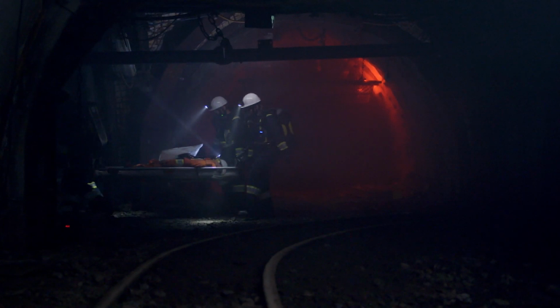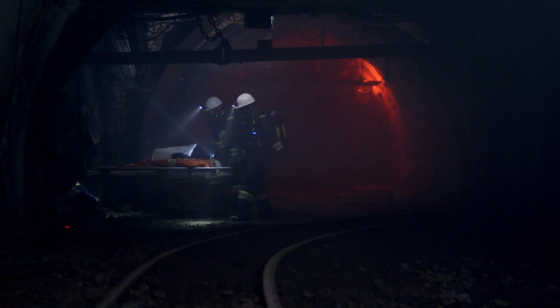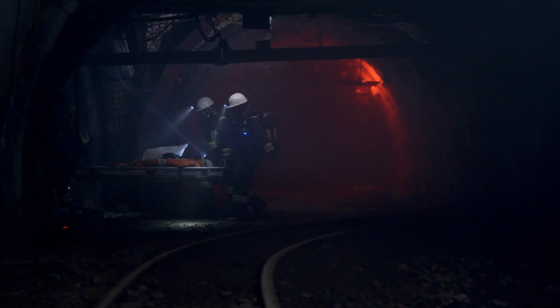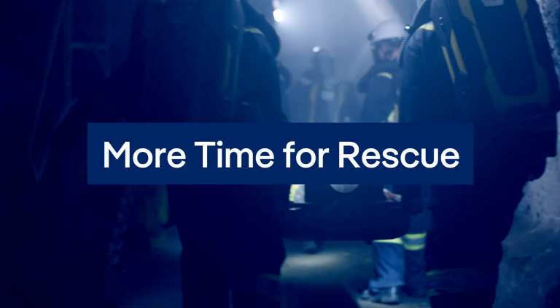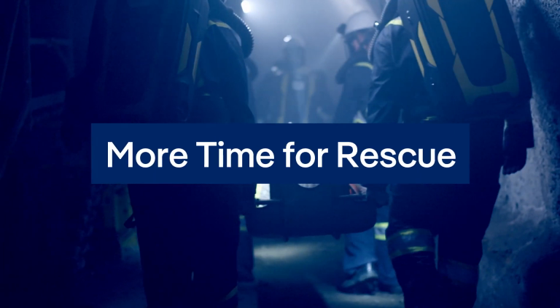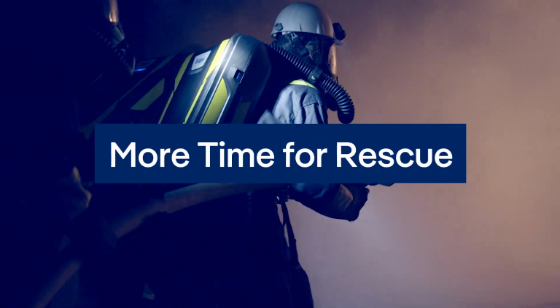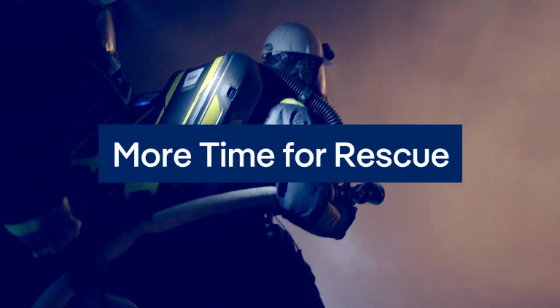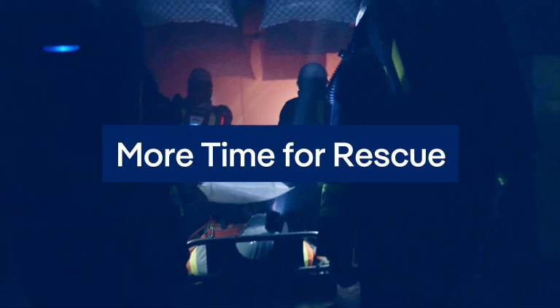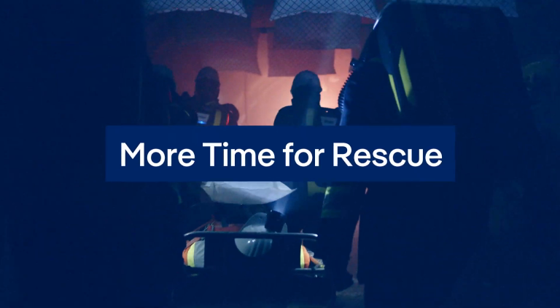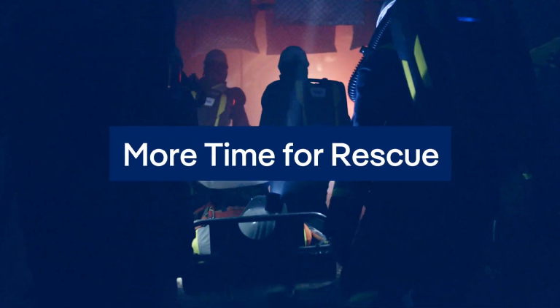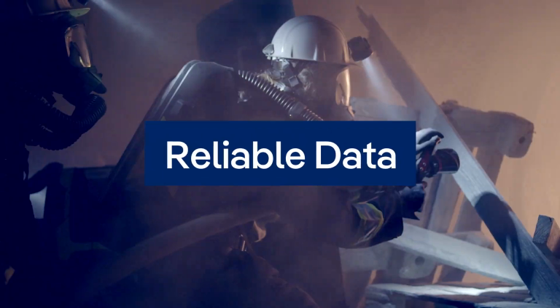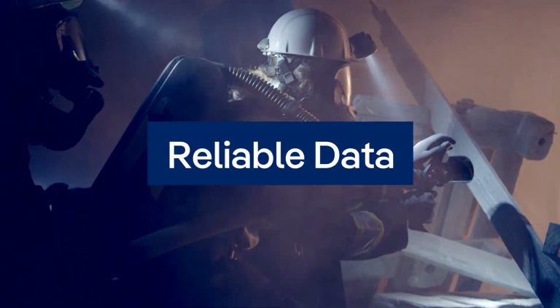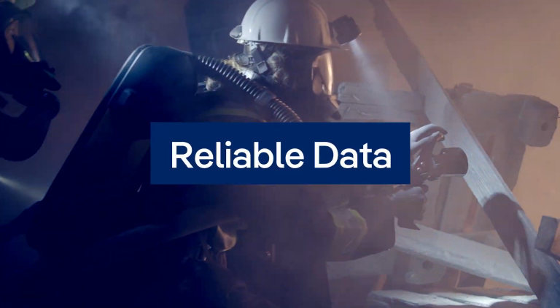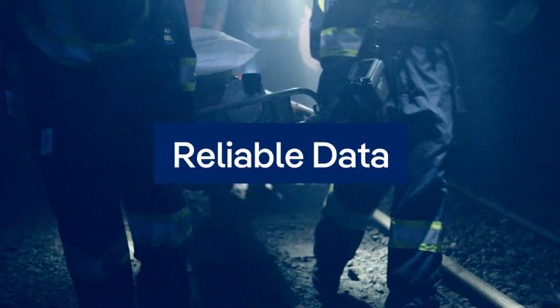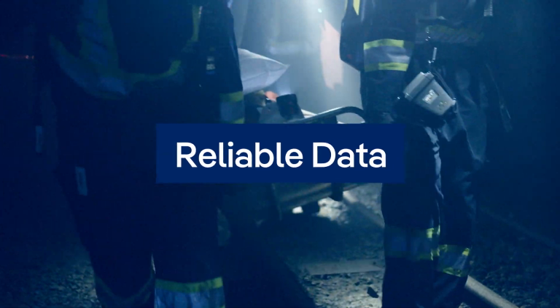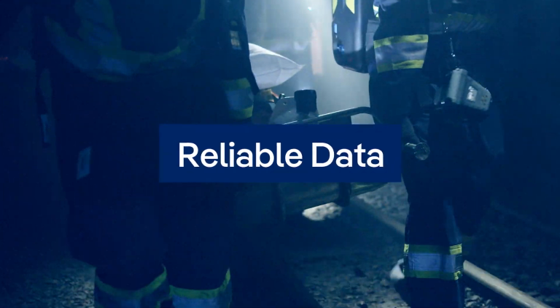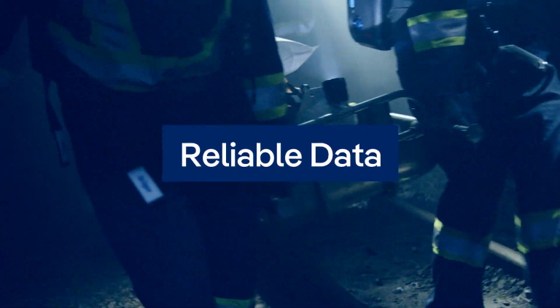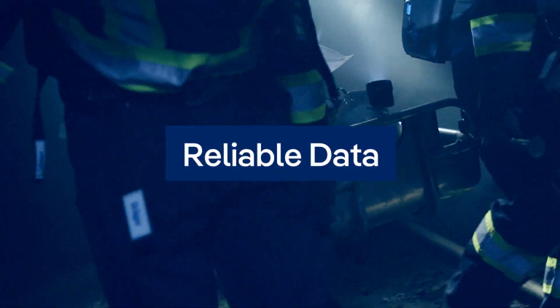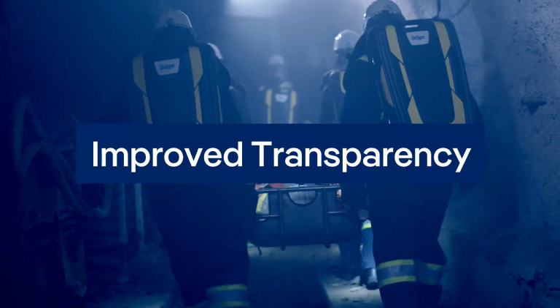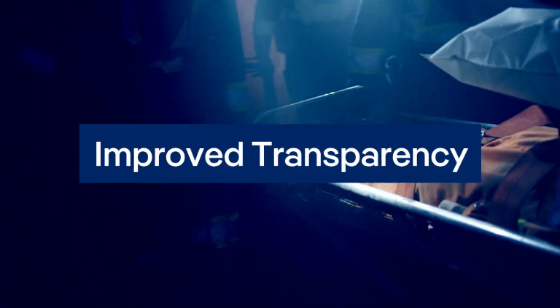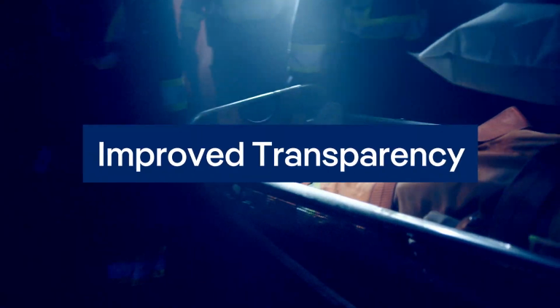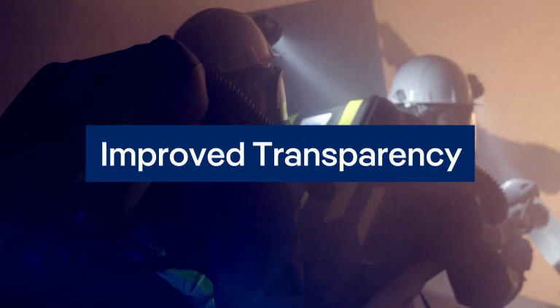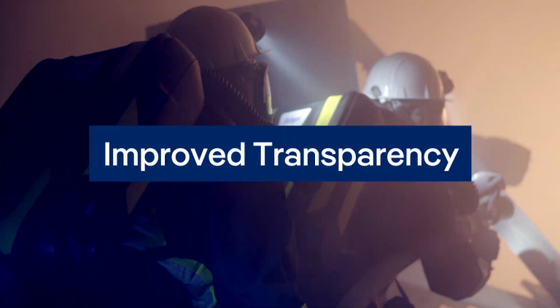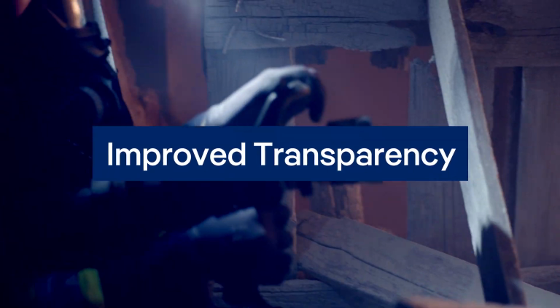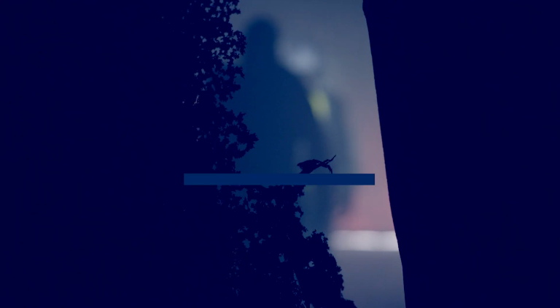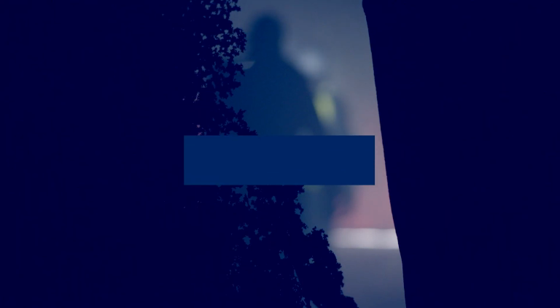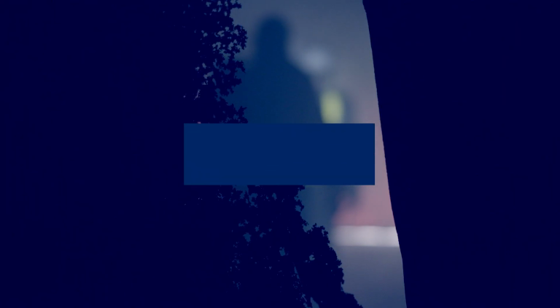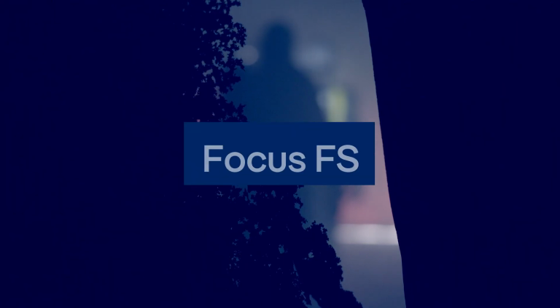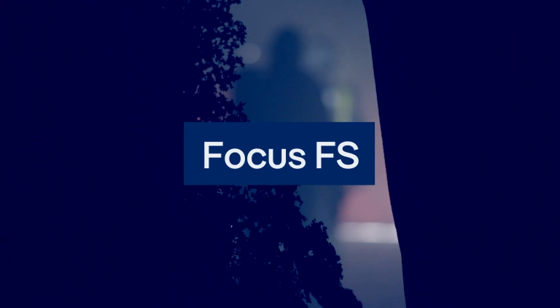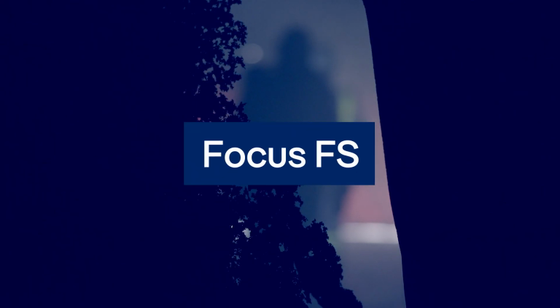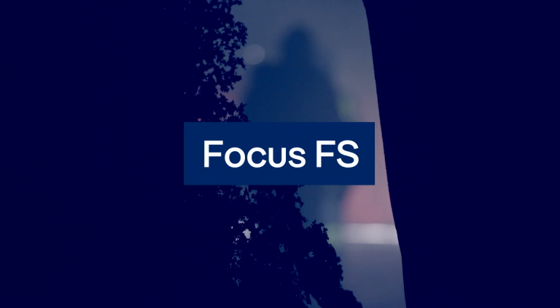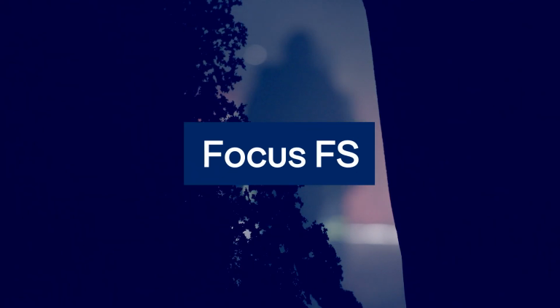A new generation of mine rescue technology — Focus FS.